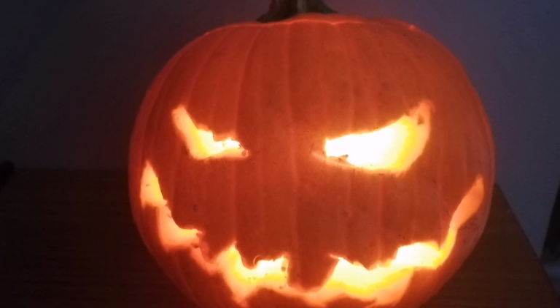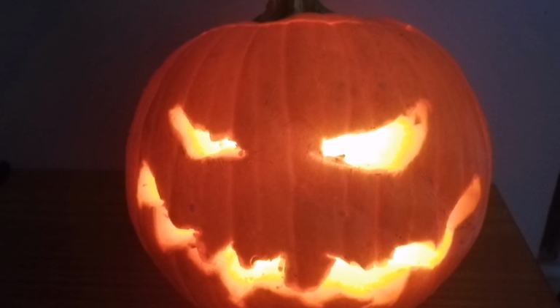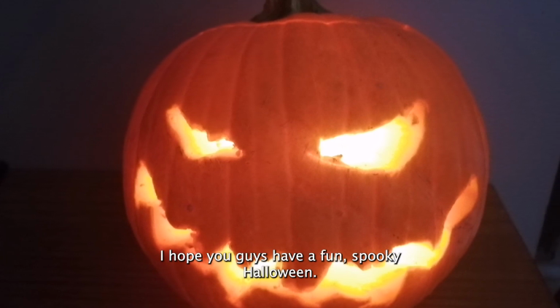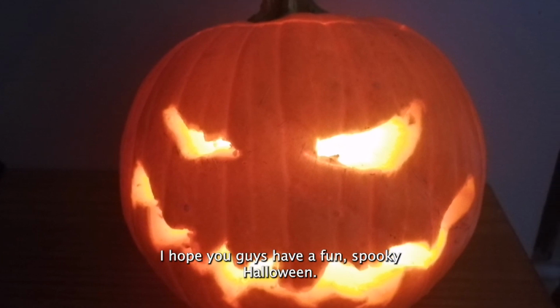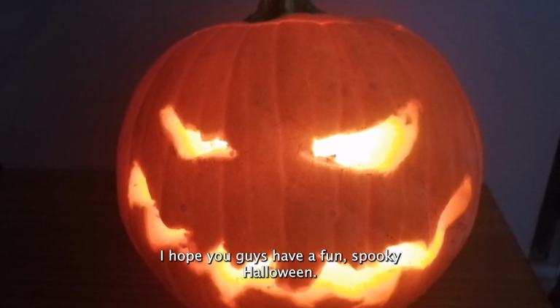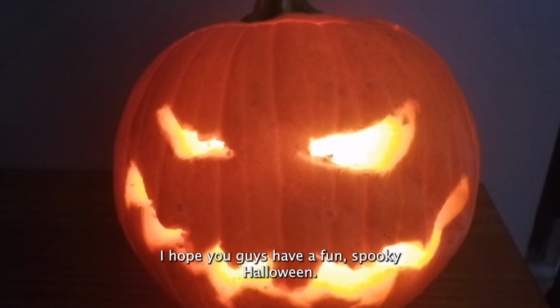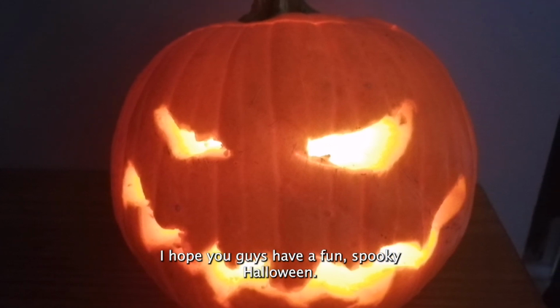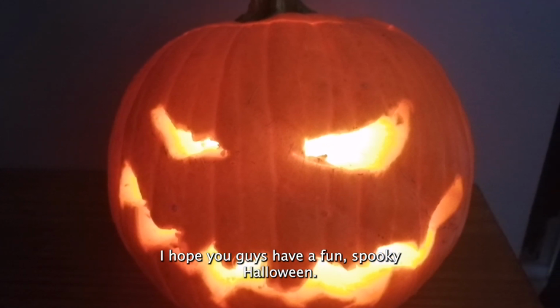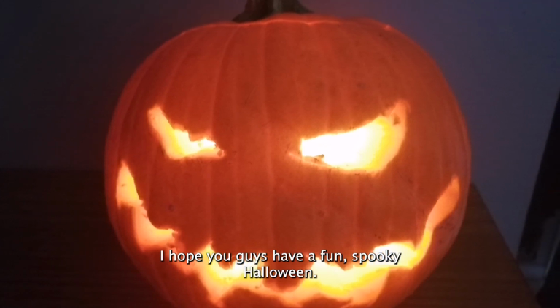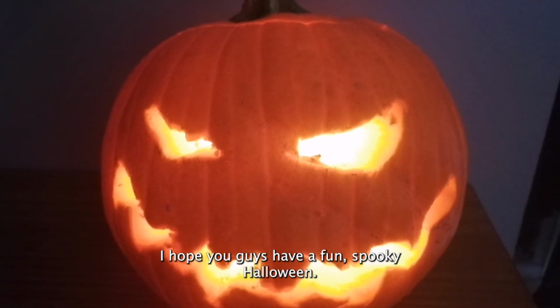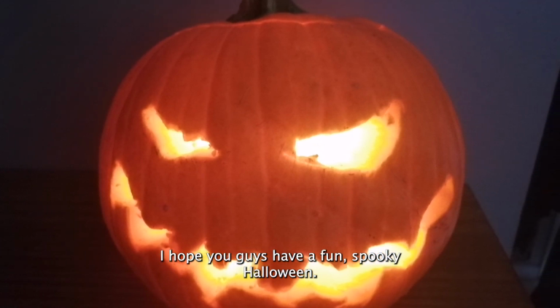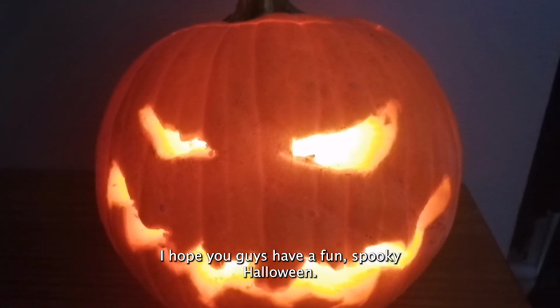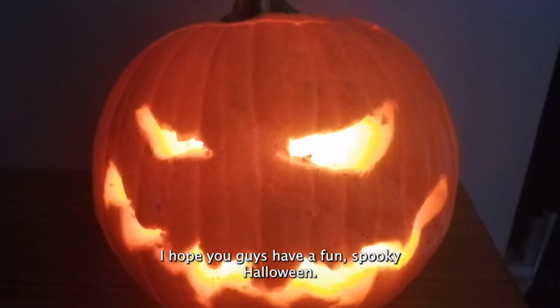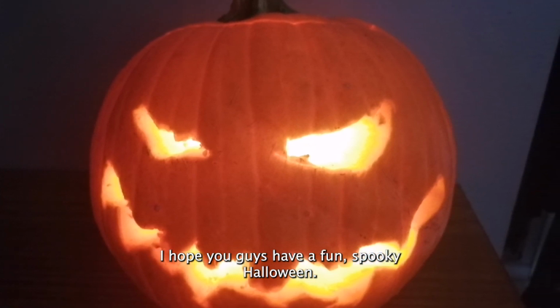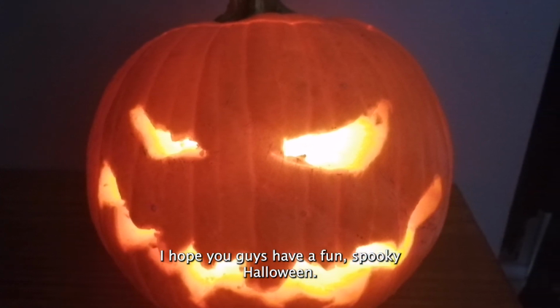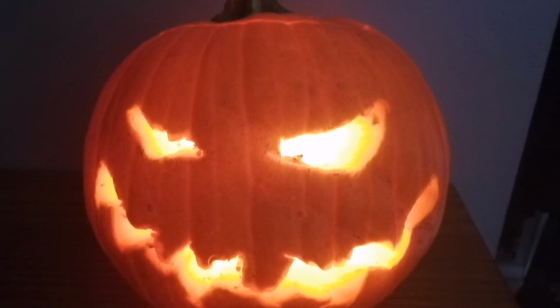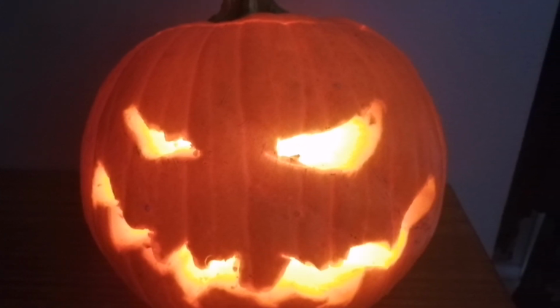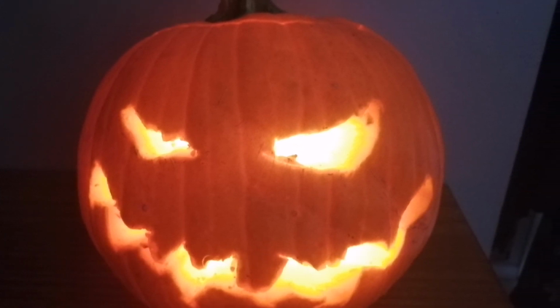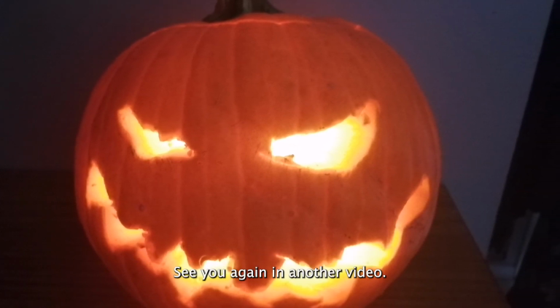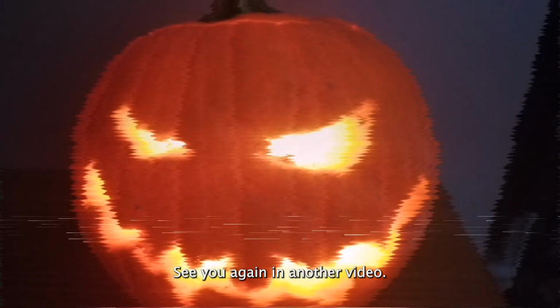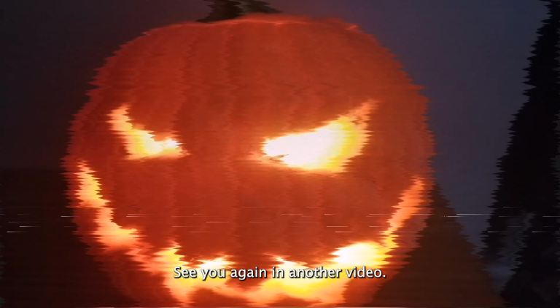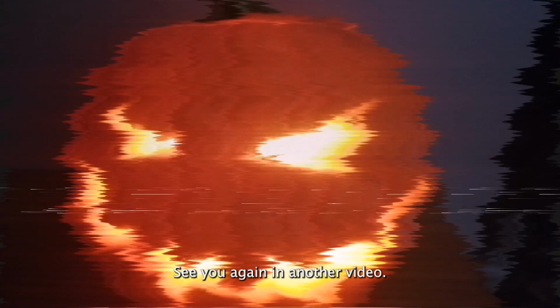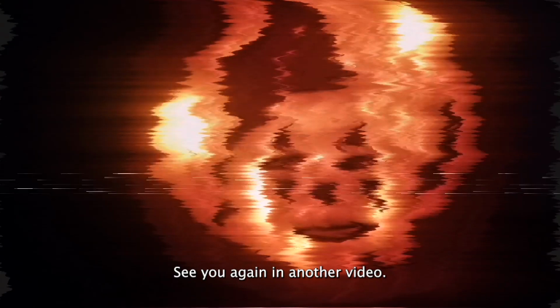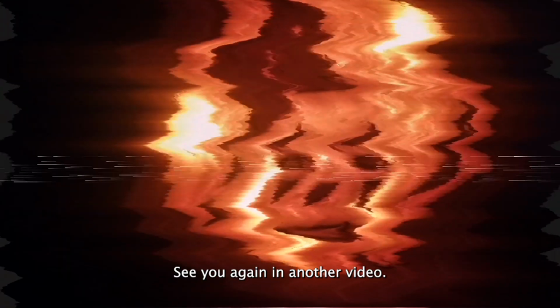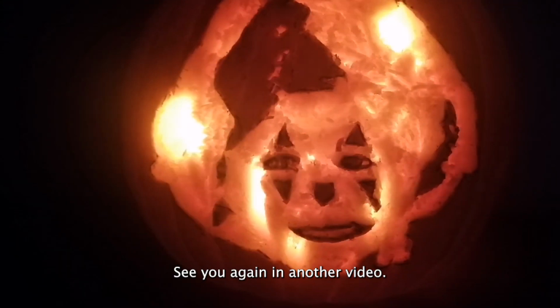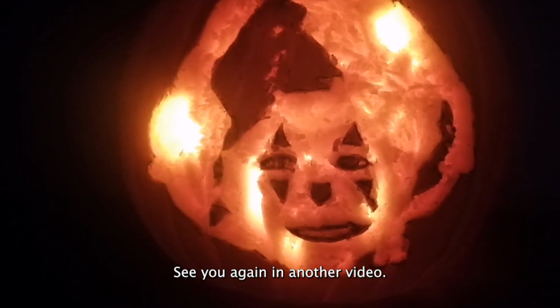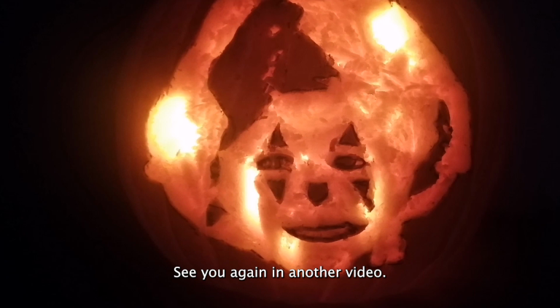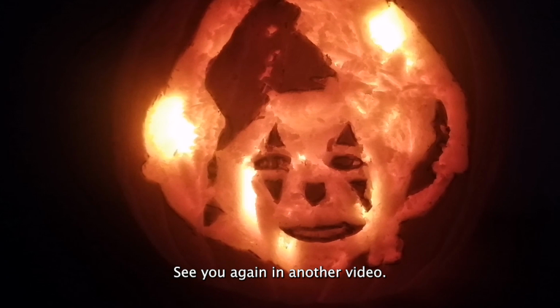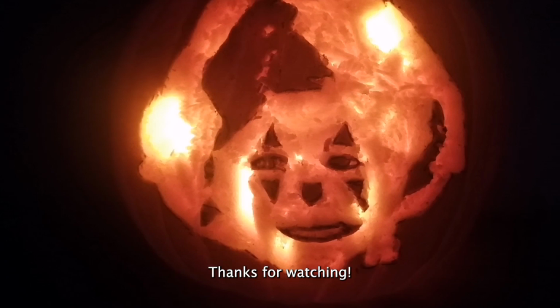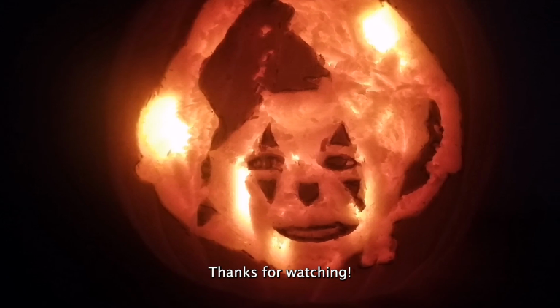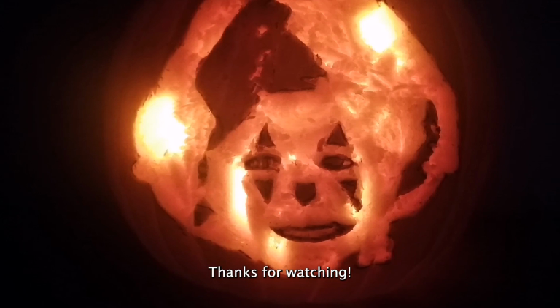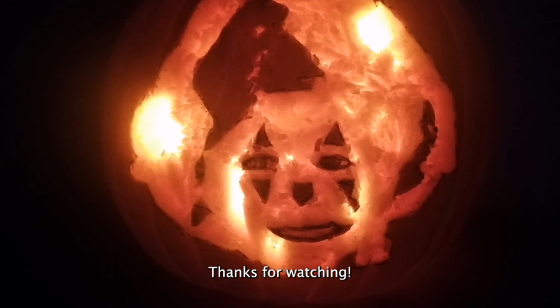I hope you guys have a fun spooky Halloween. See you again in another video — thanks for watching!